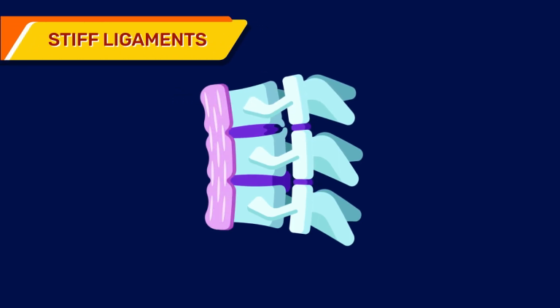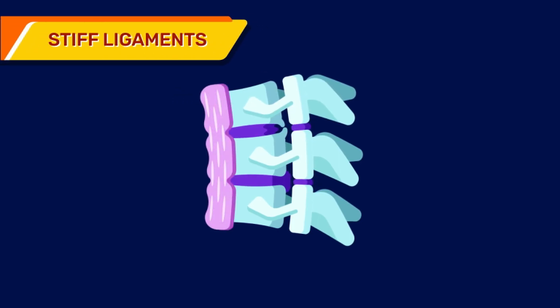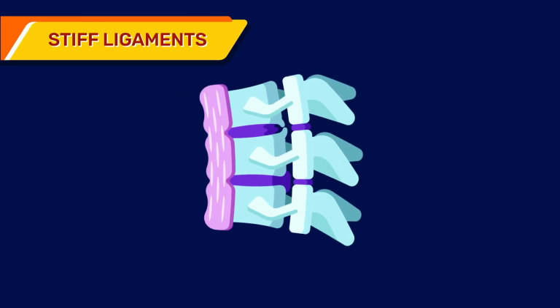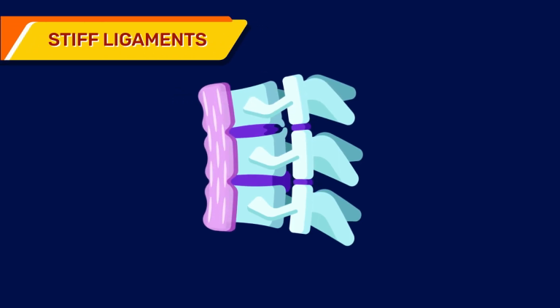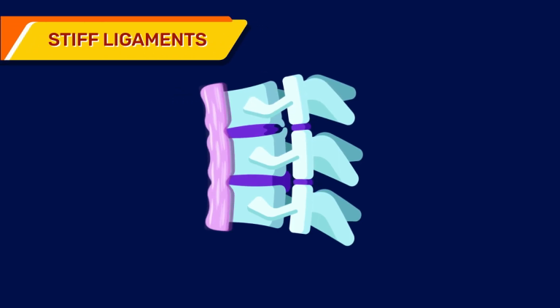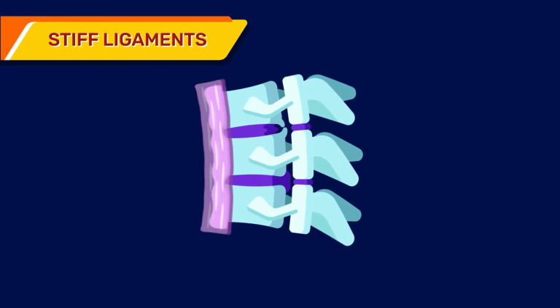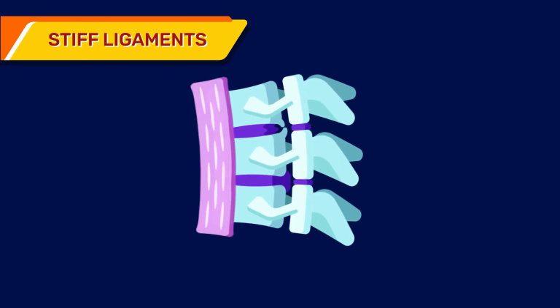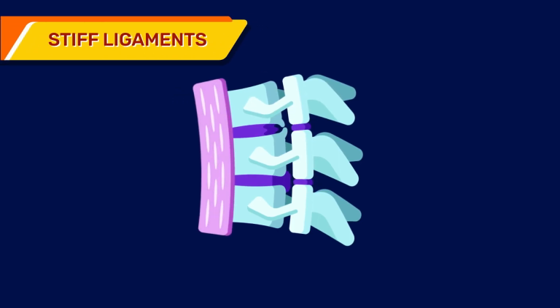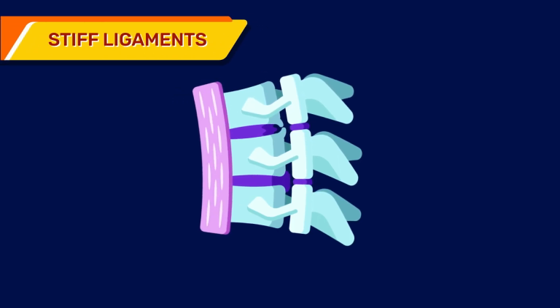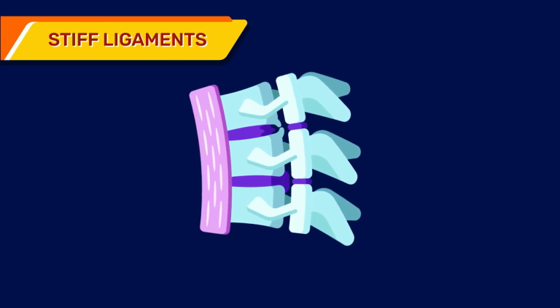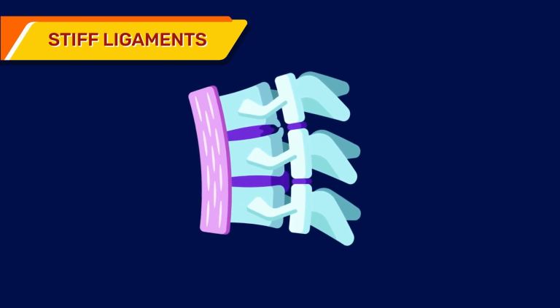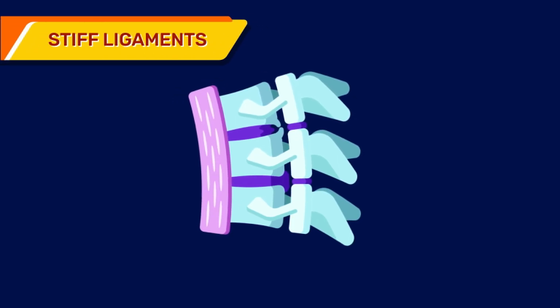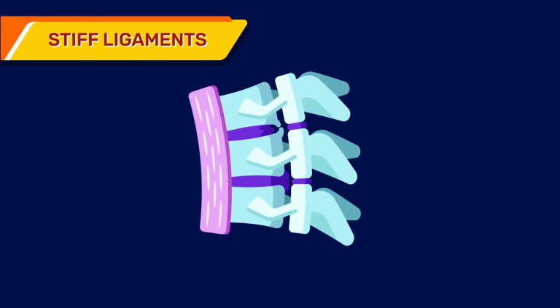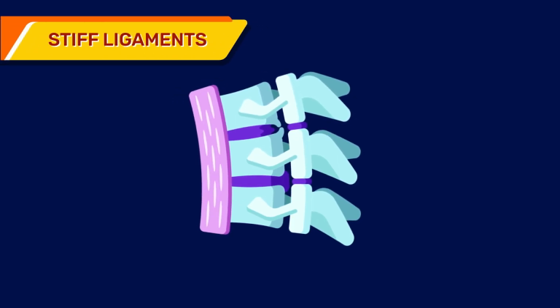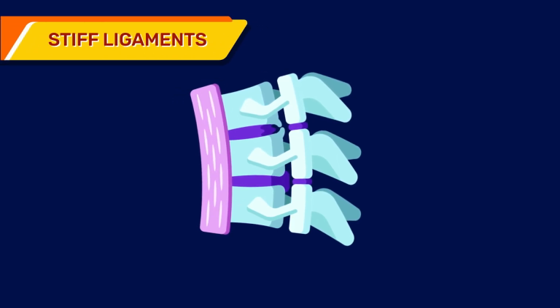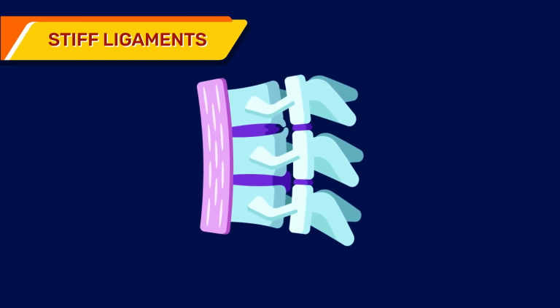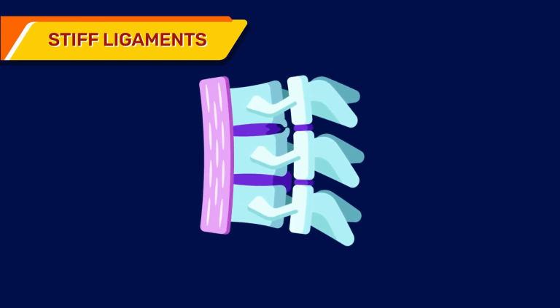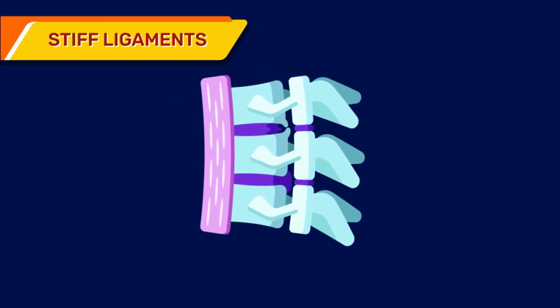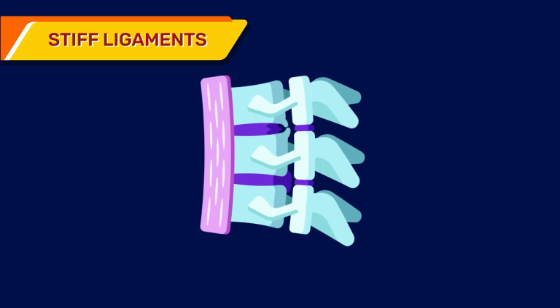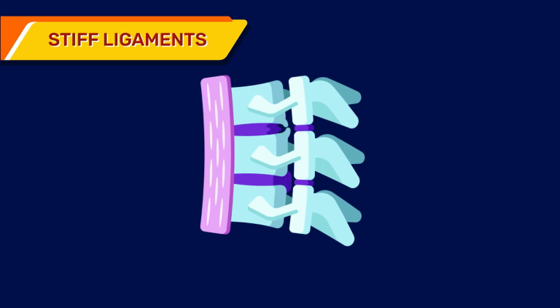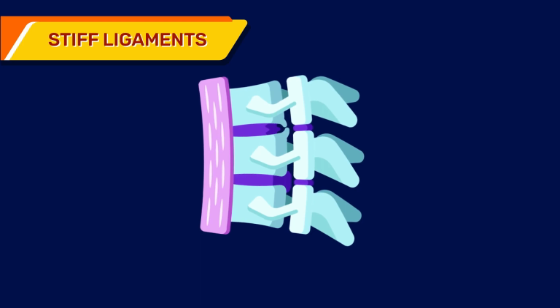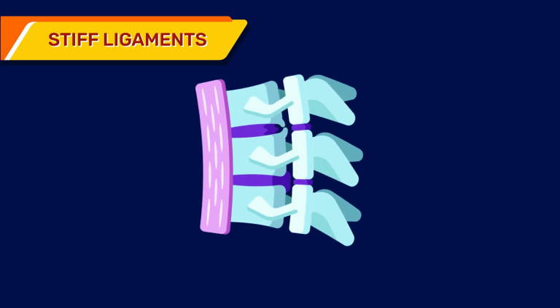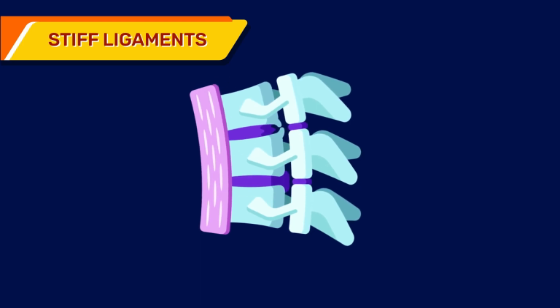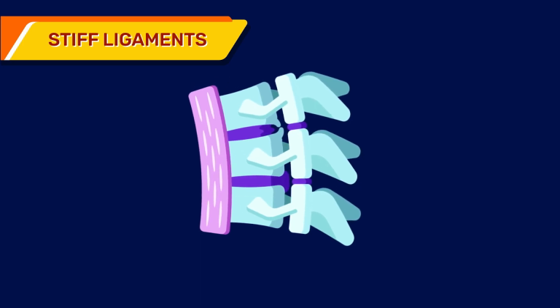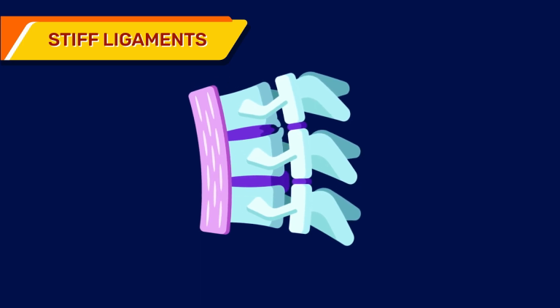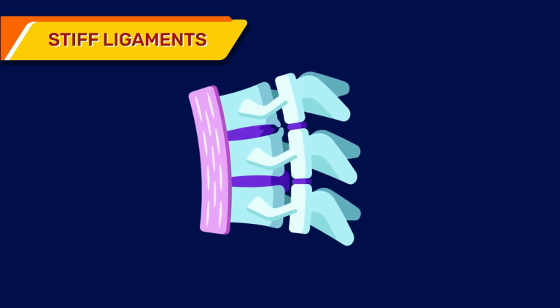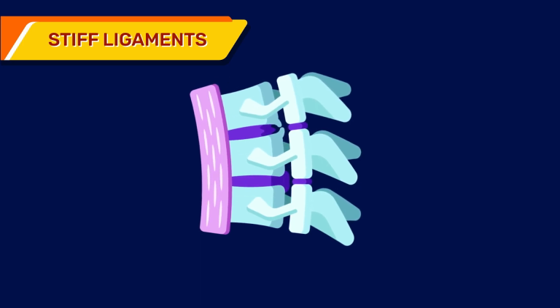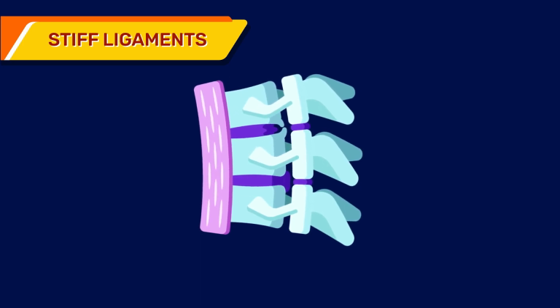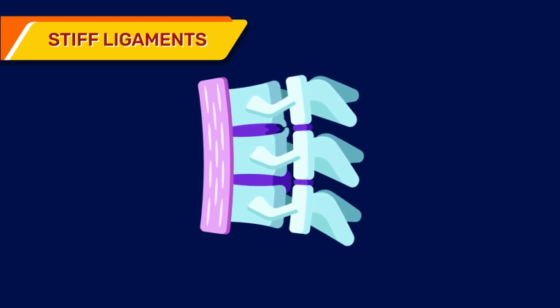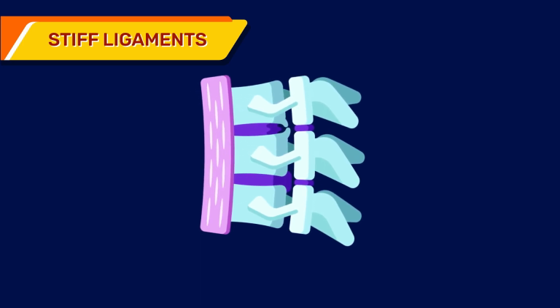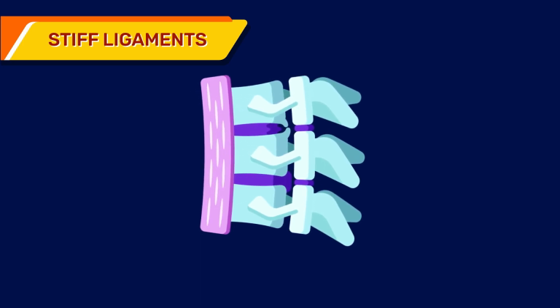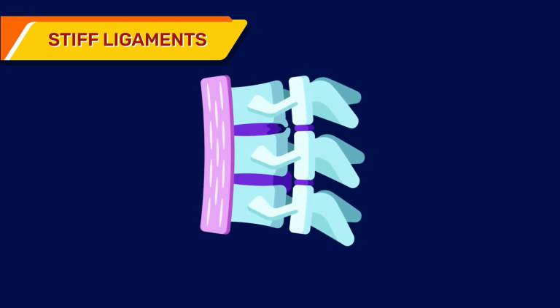Stiff ligaments: spinal ligaments can stiffen as you grow older, and your neck will become less flexible.